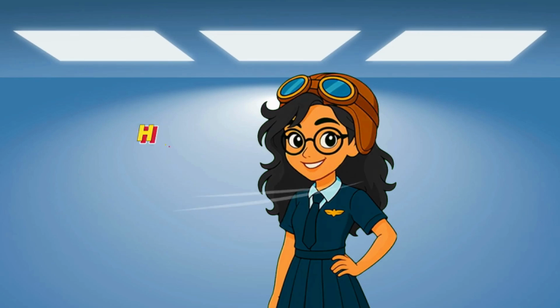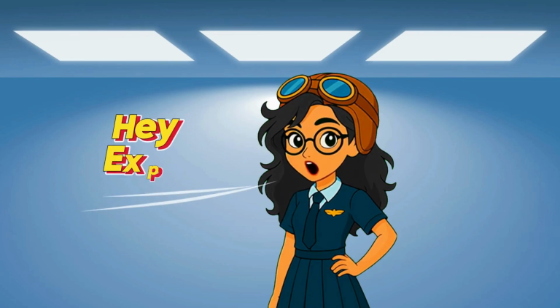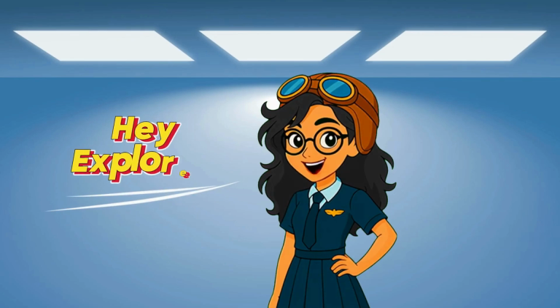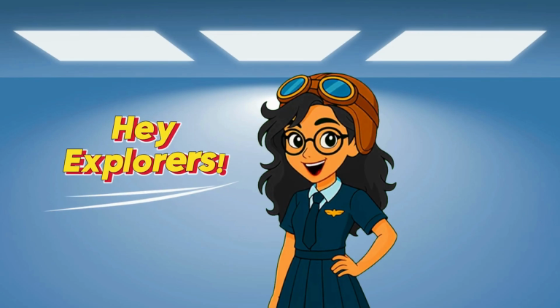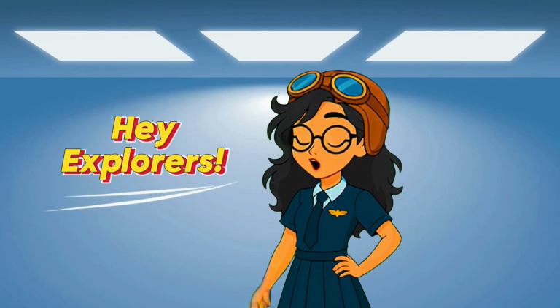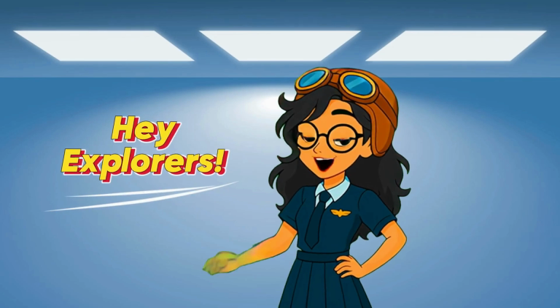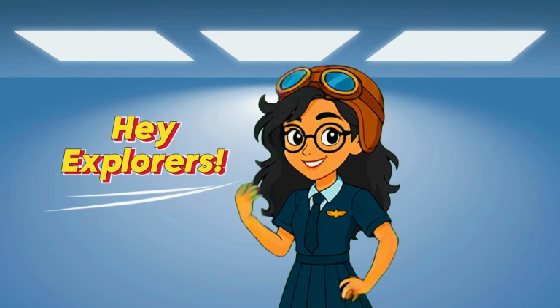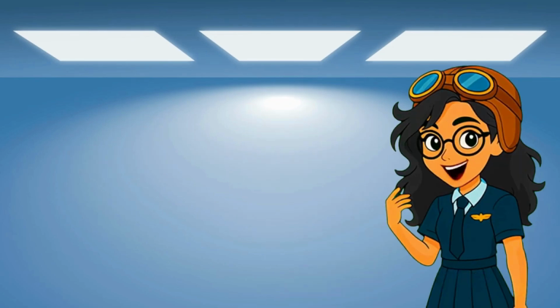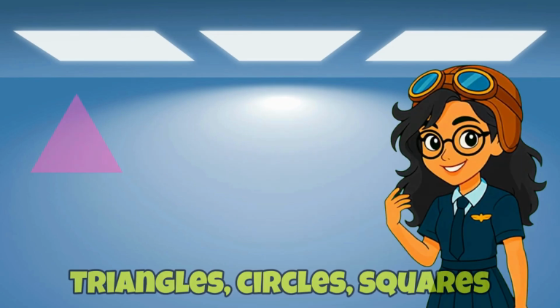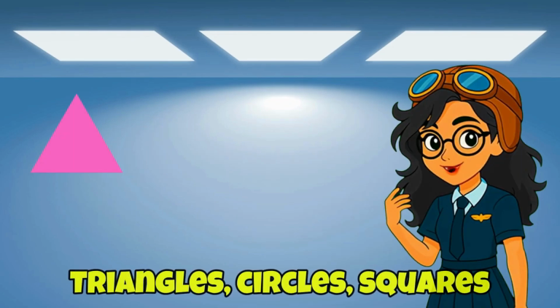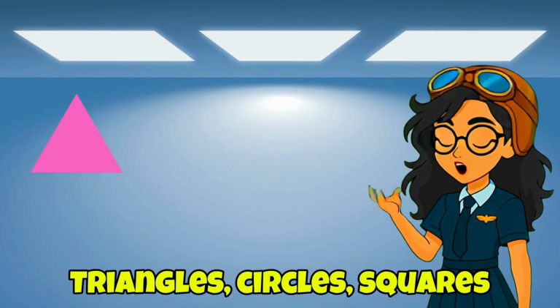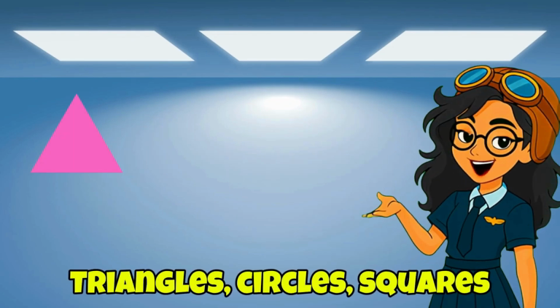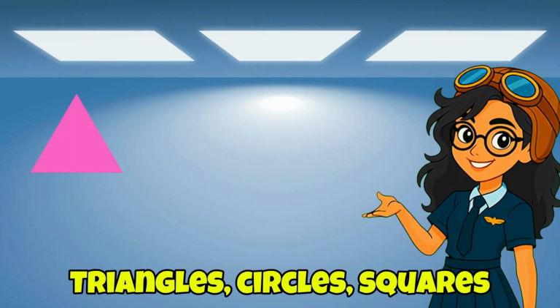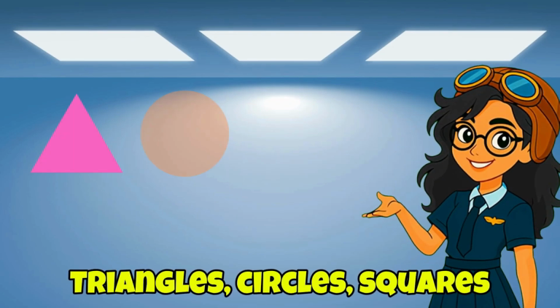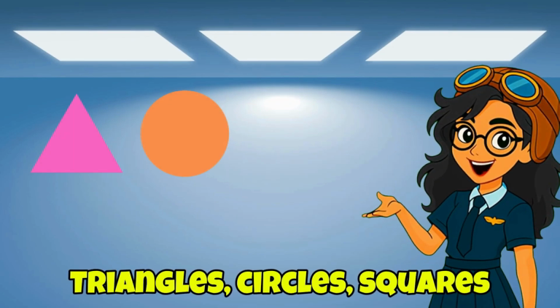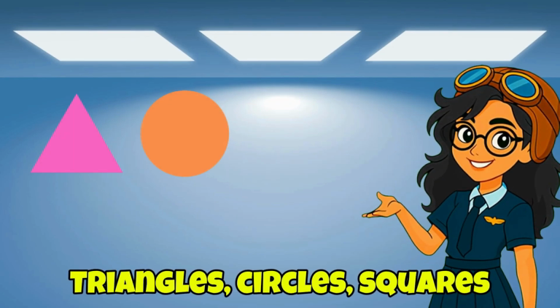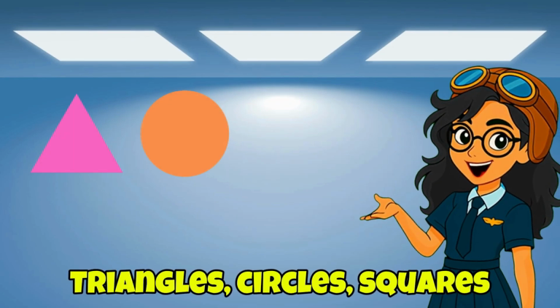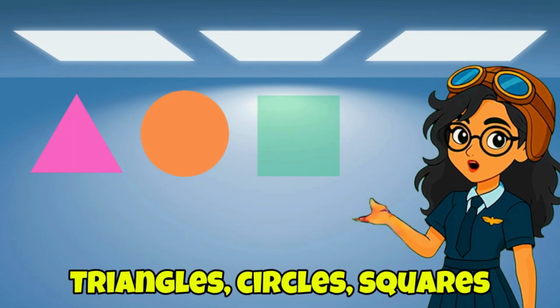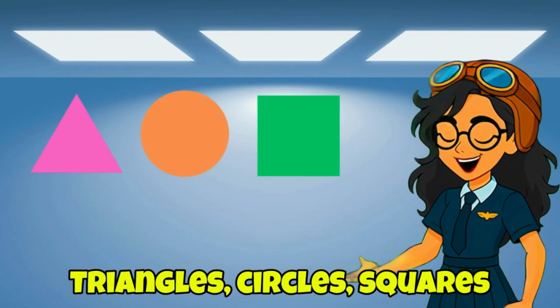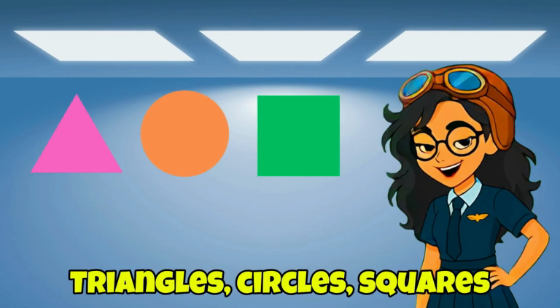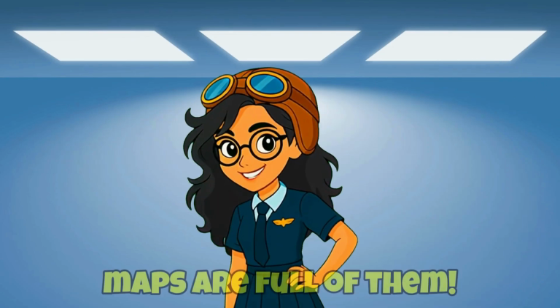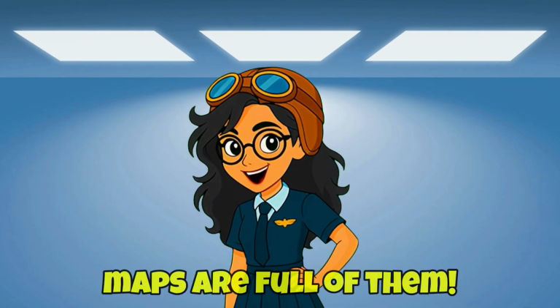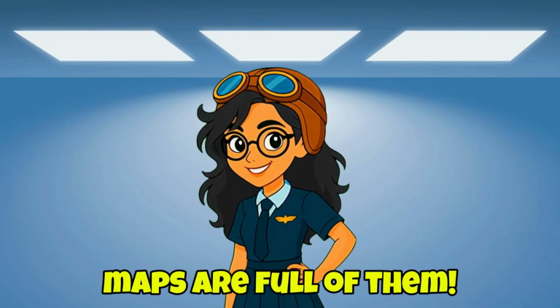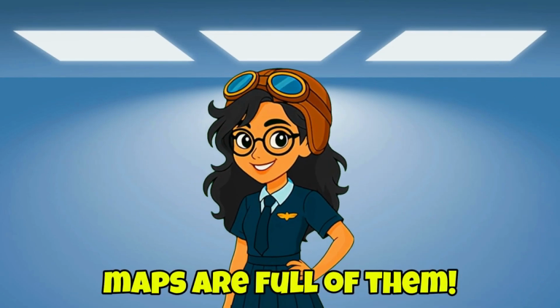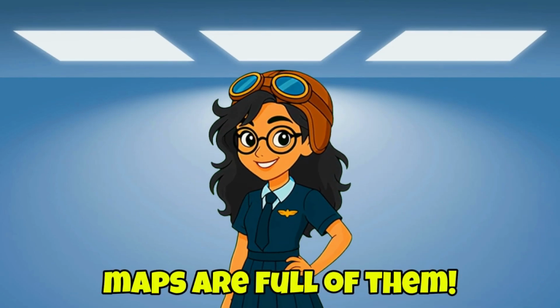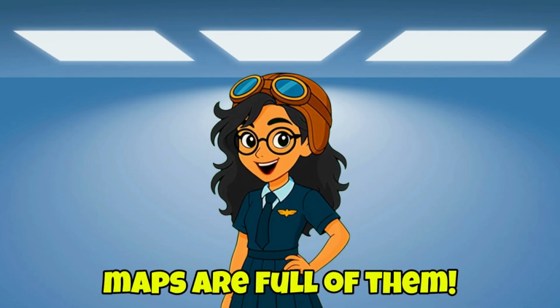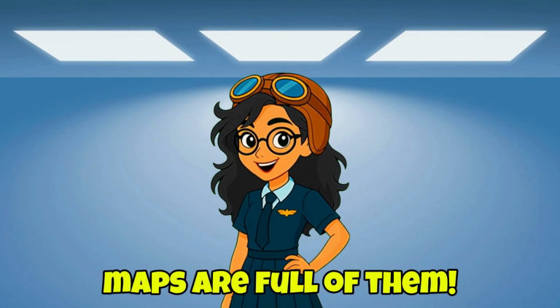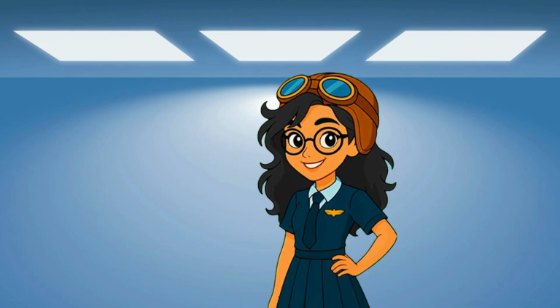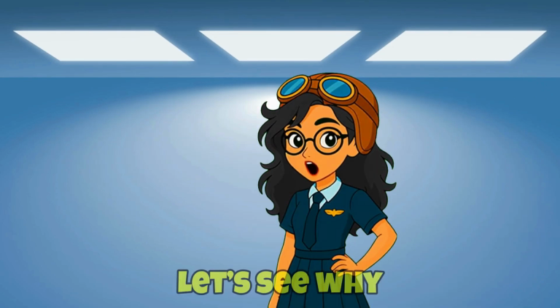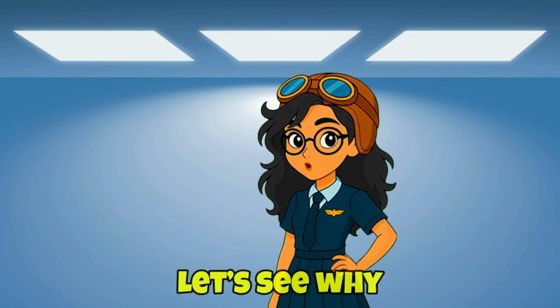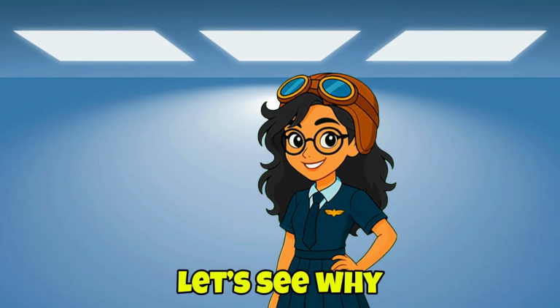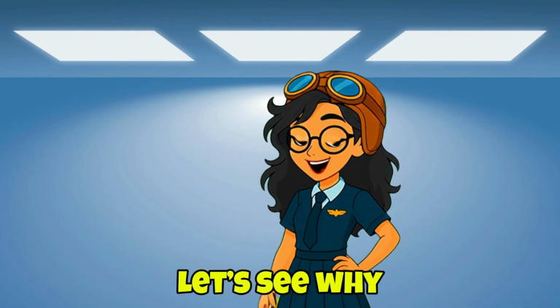Hey, explorers! Triangles, circles, squares — maps are full of them. Let's see why.